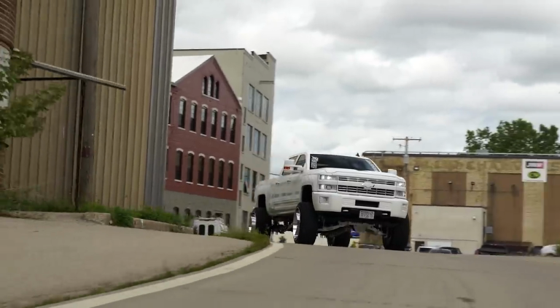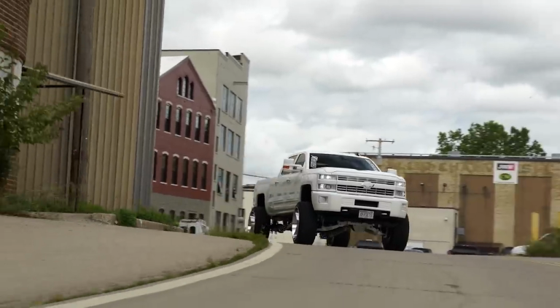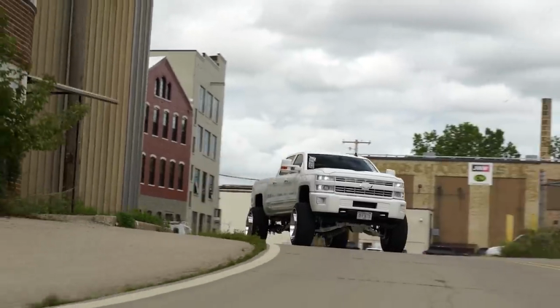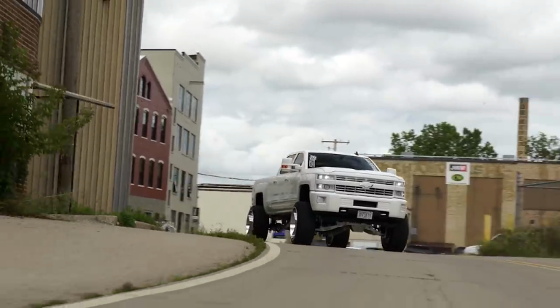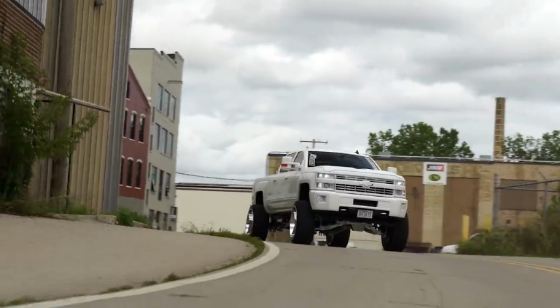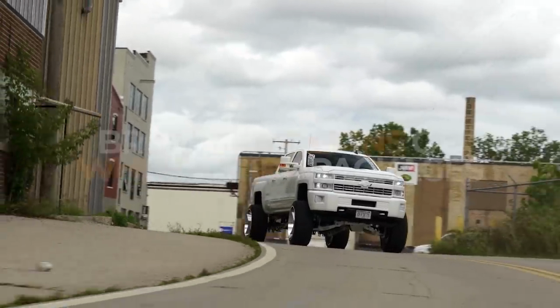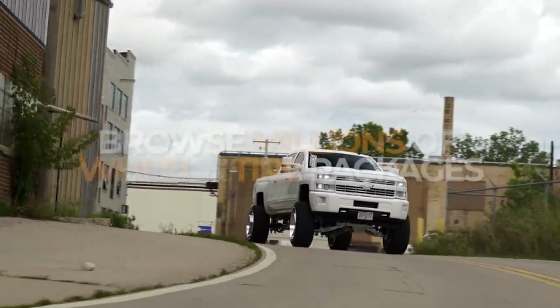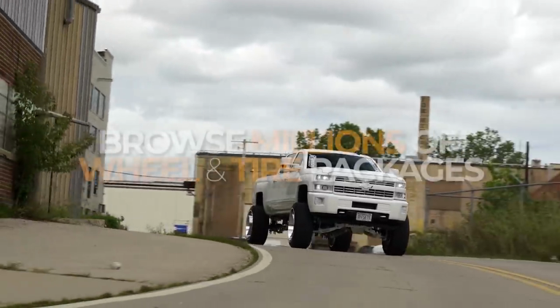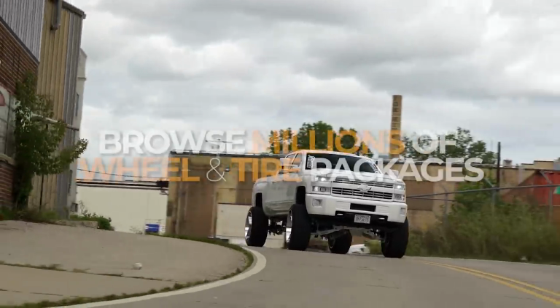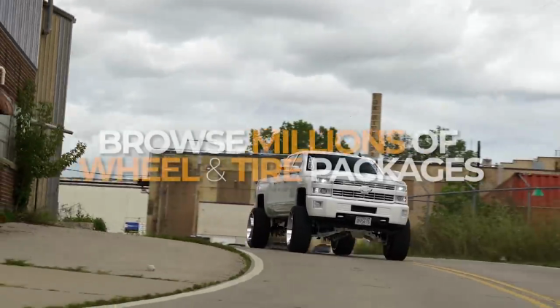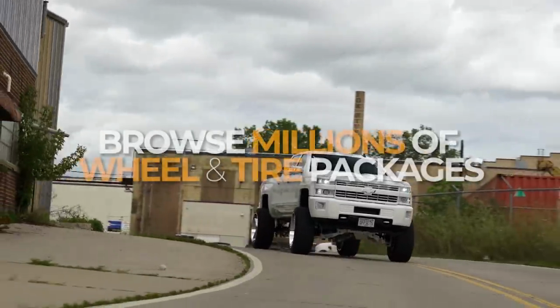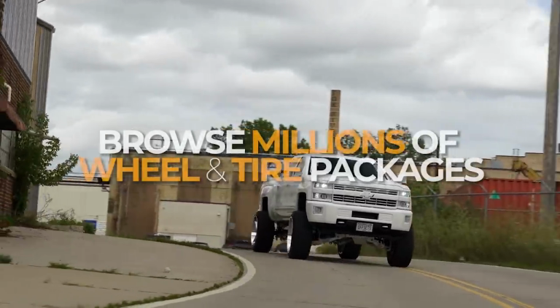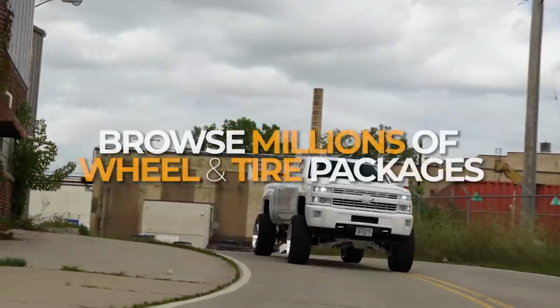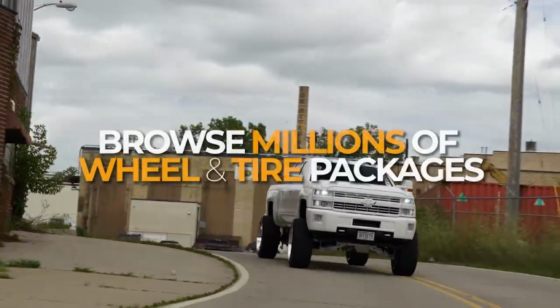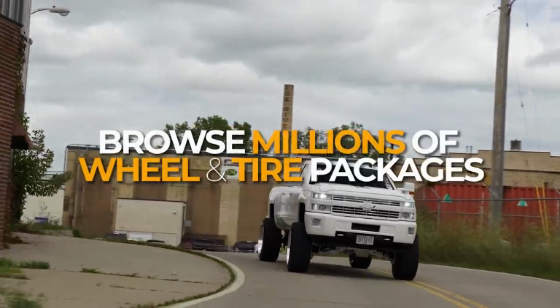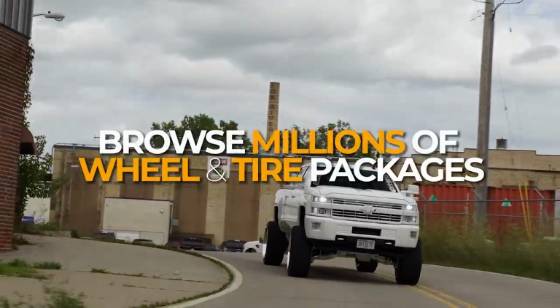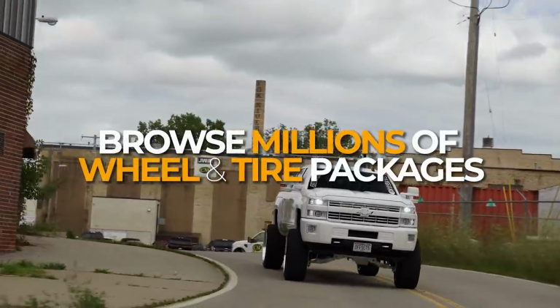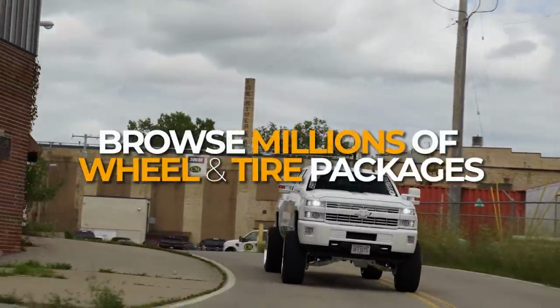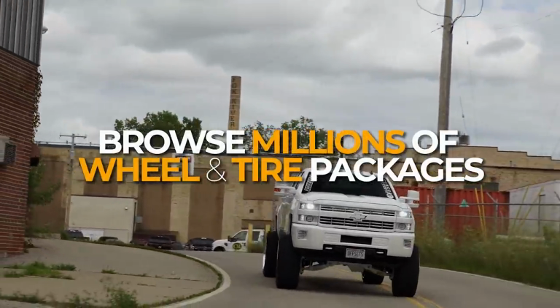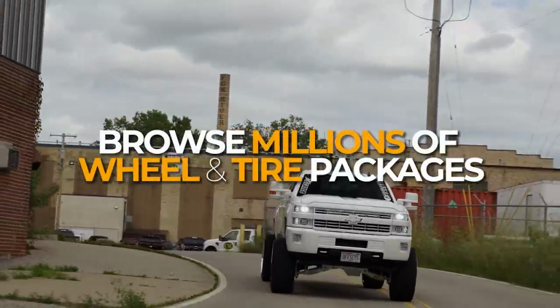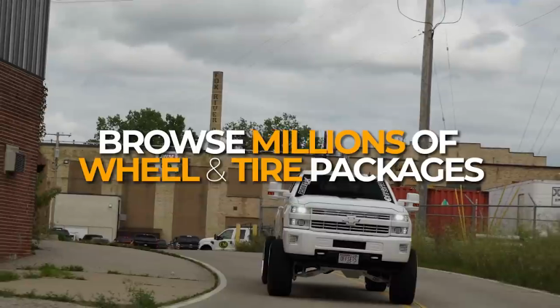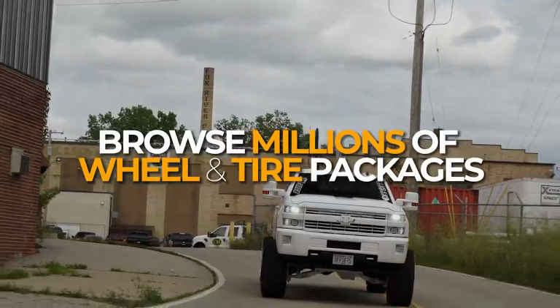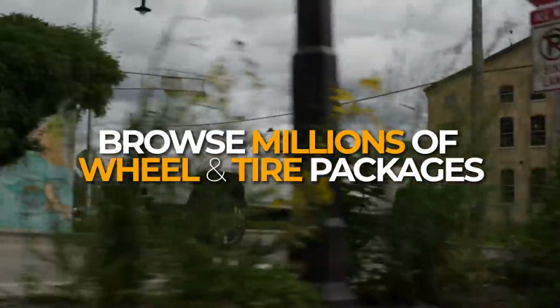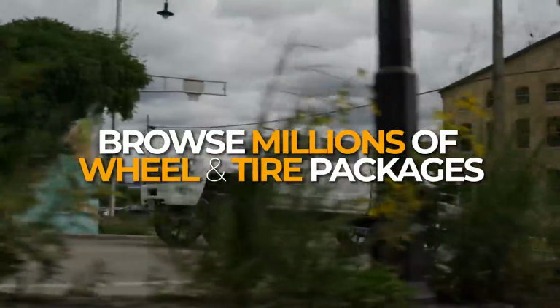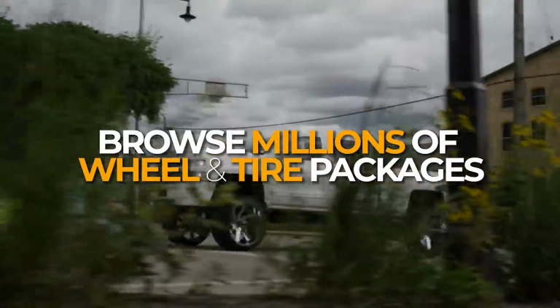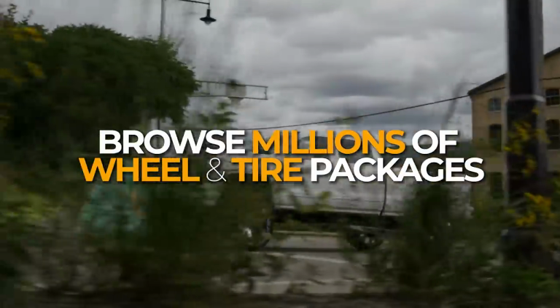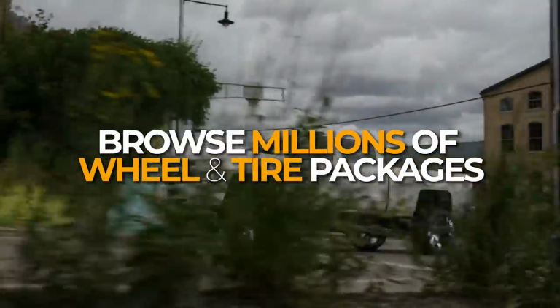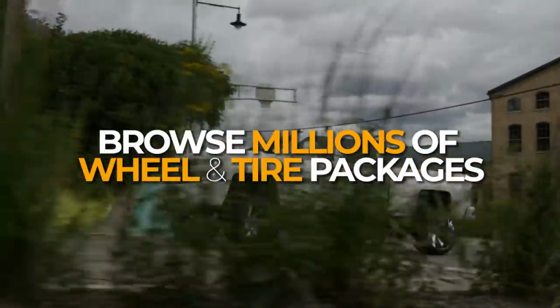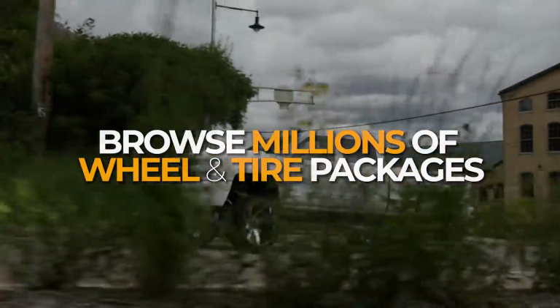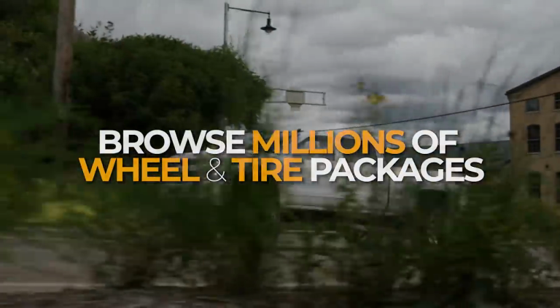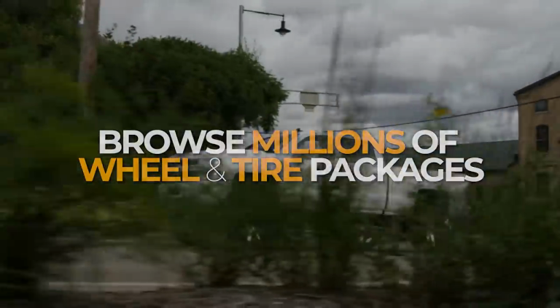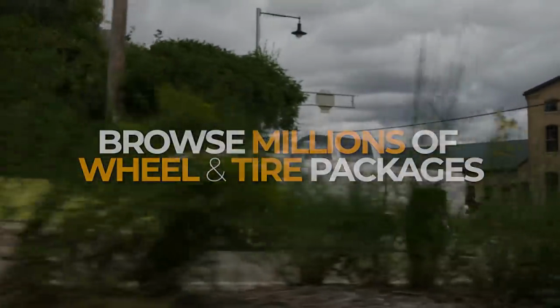If you want to check it out for yourself, you can actually browse millions of wheel and tire packages like these at sdwheel.com.